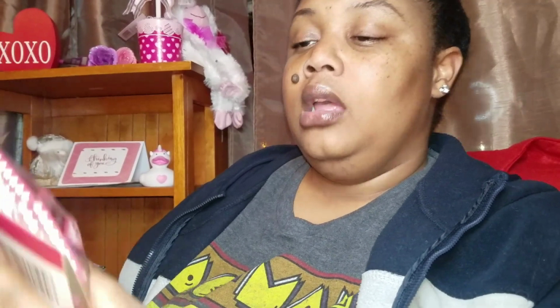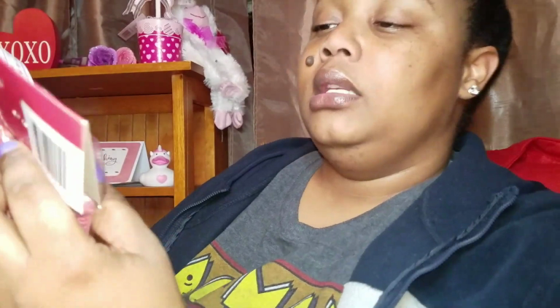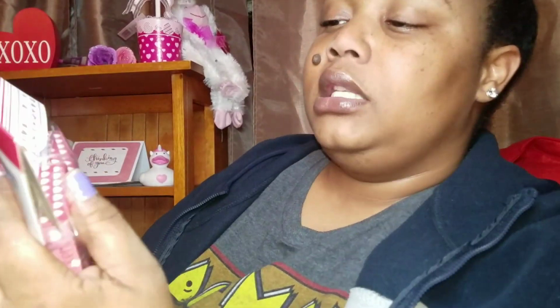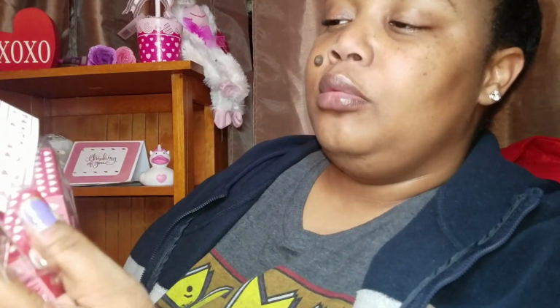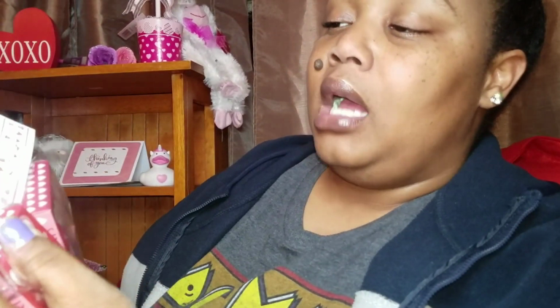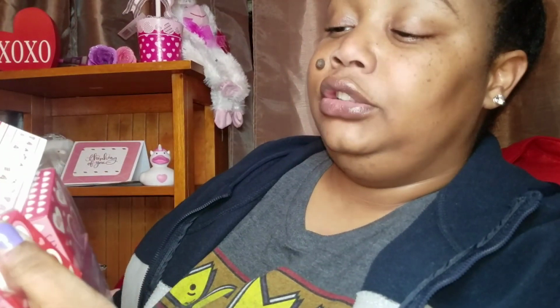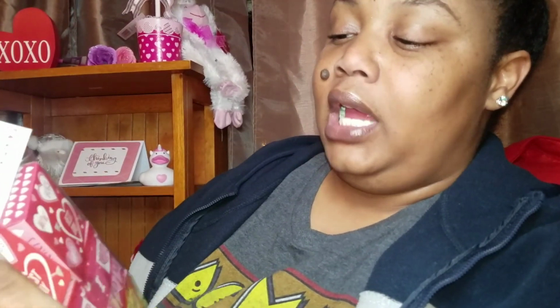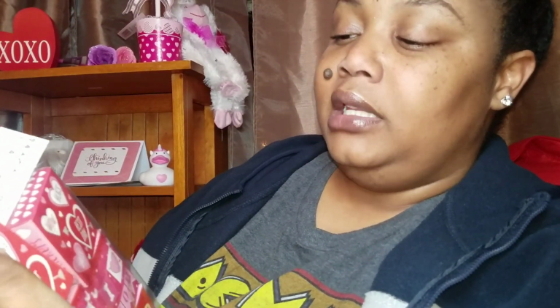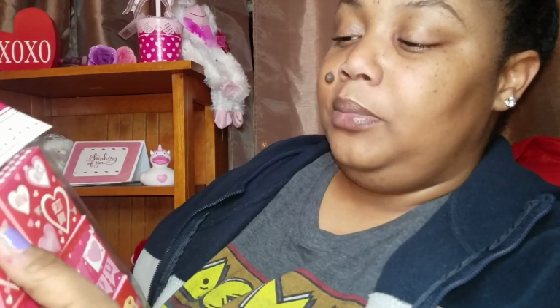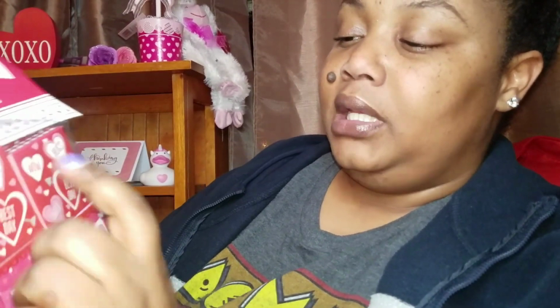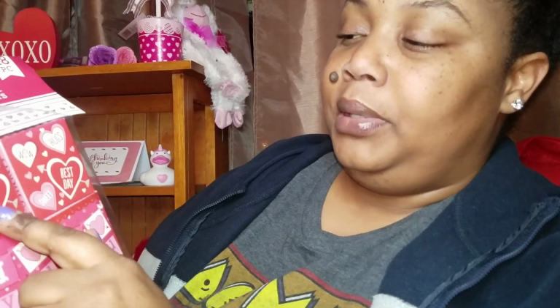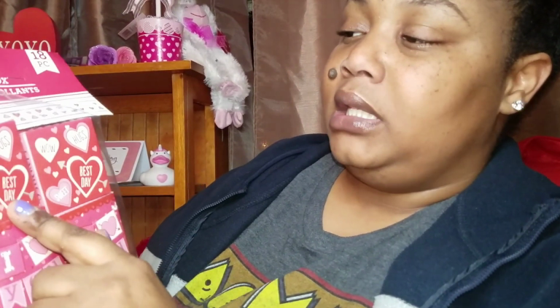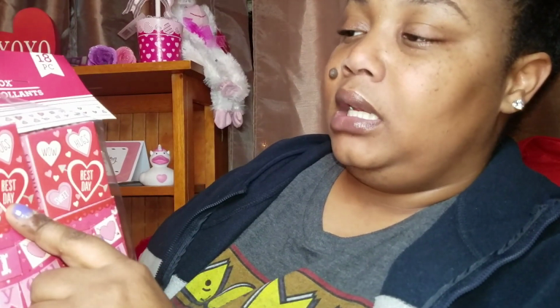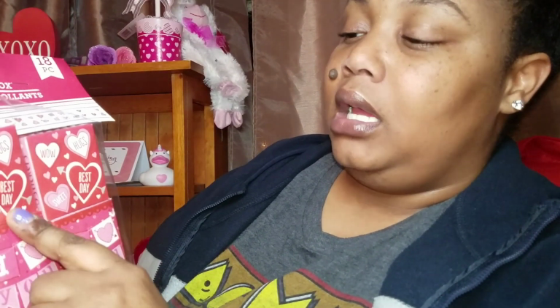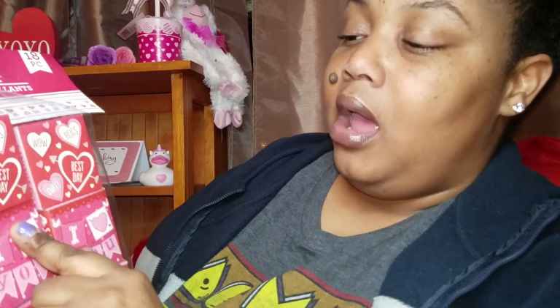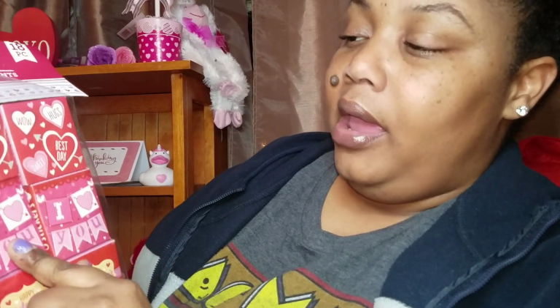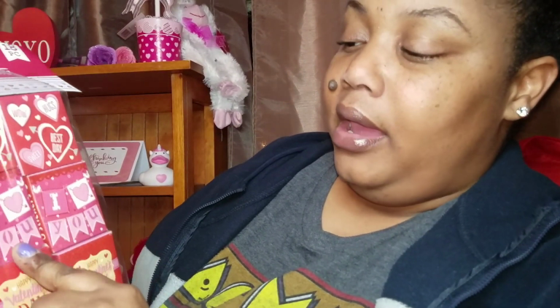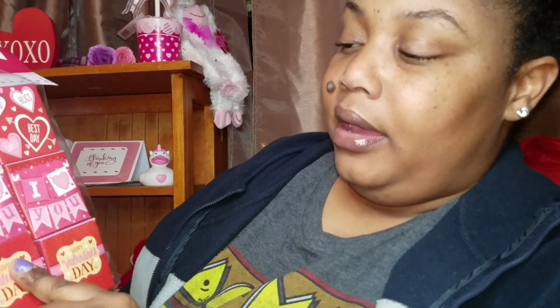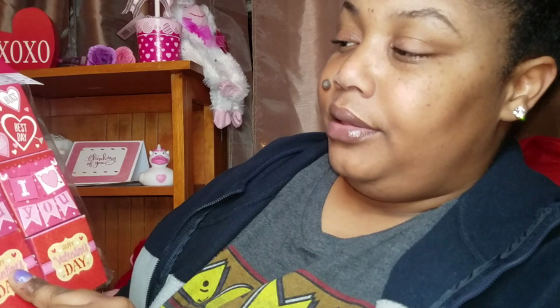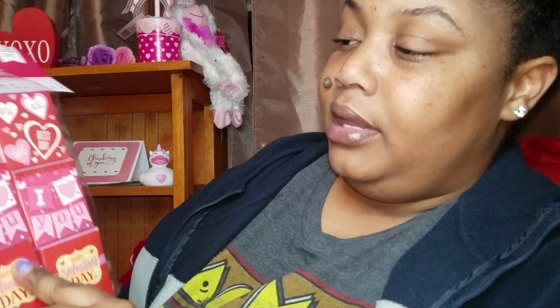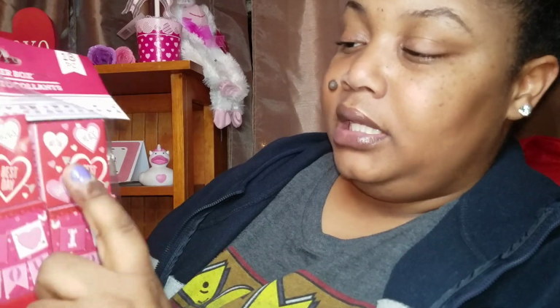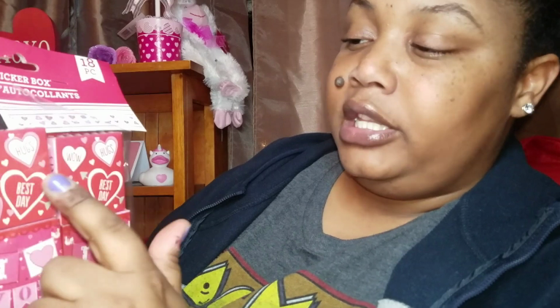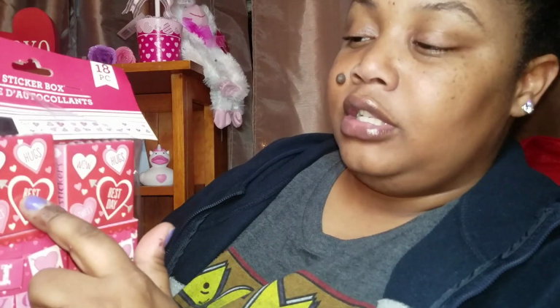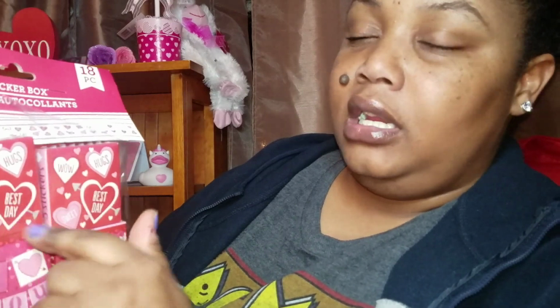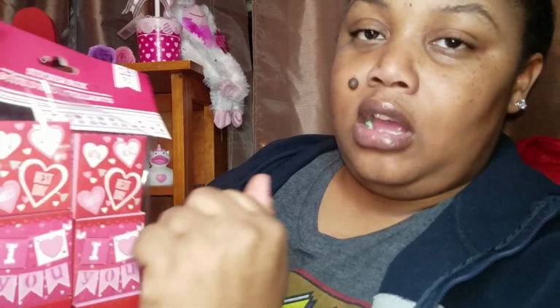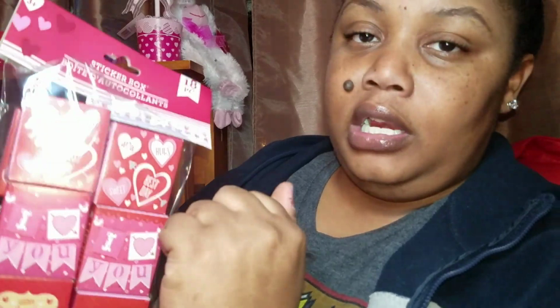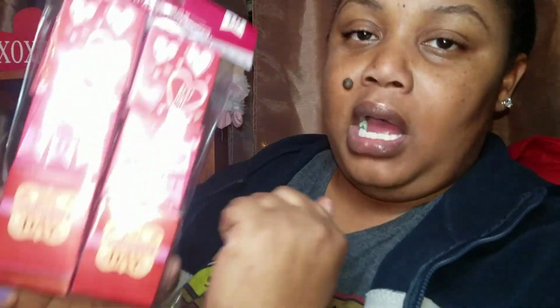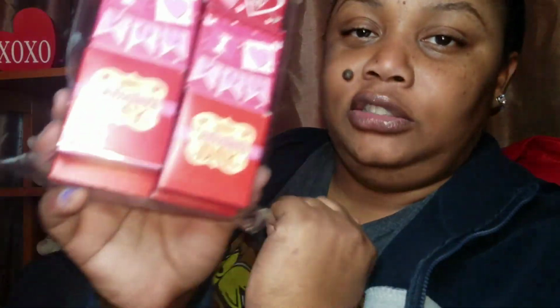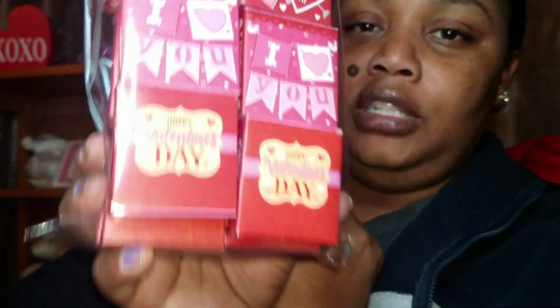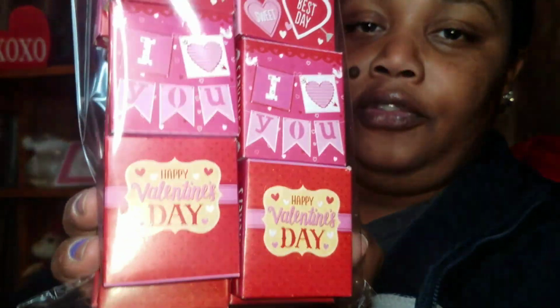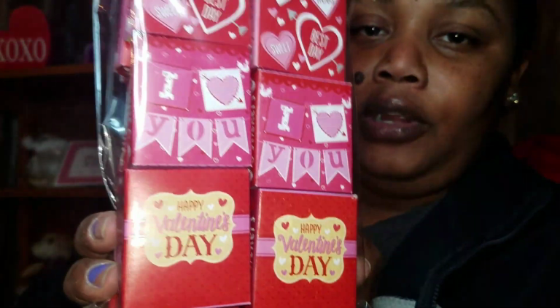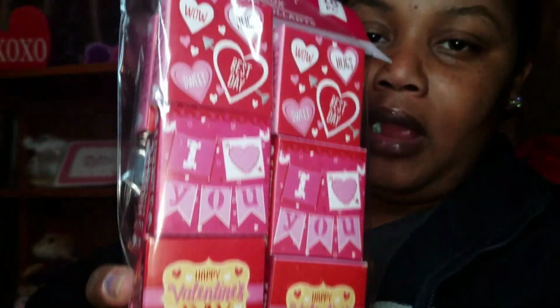I picked up these sticker boxes — you get 18 pieces in each one and it's just stickers already in the box, so it's good for friend mail.